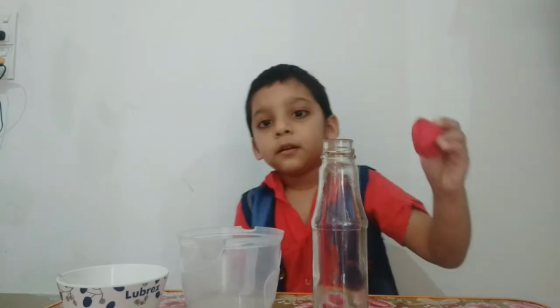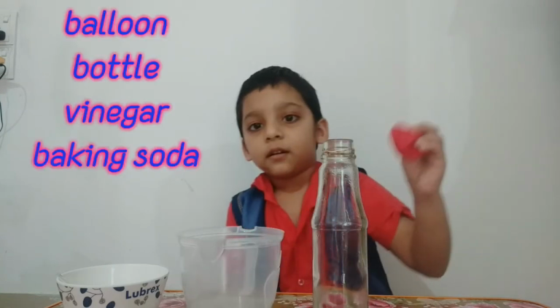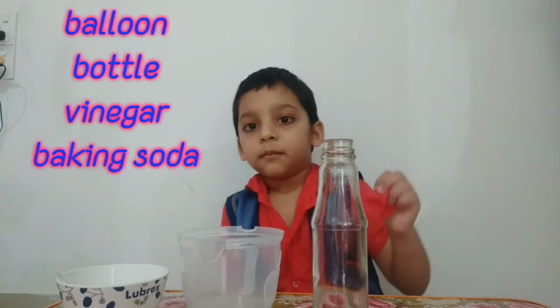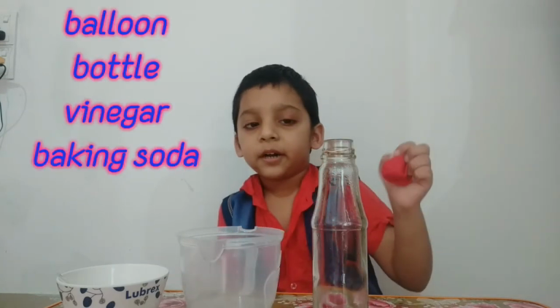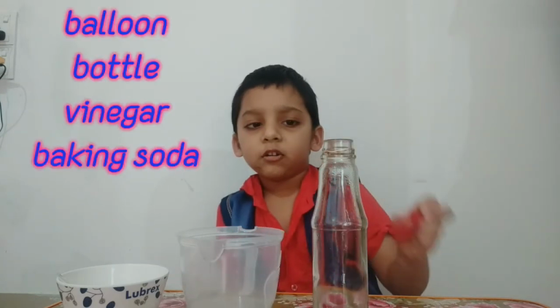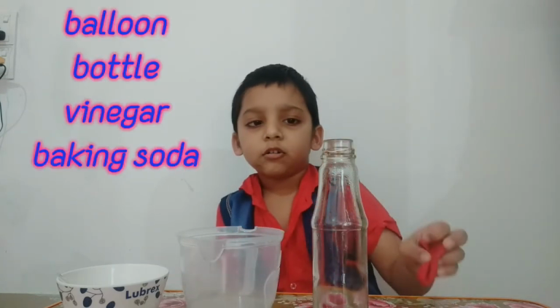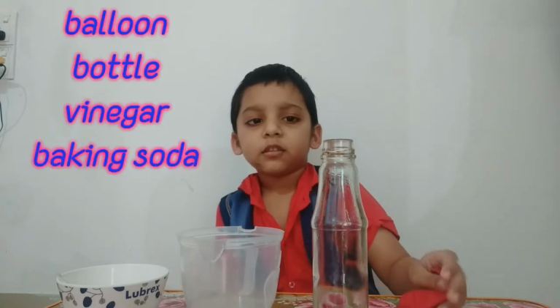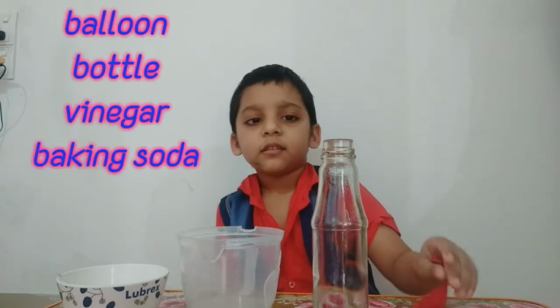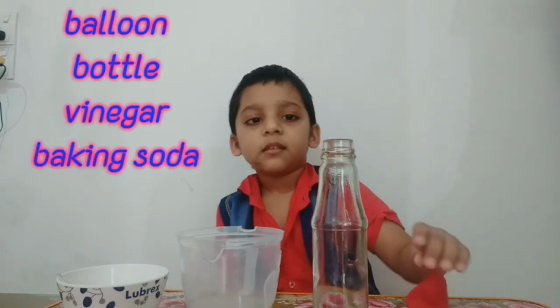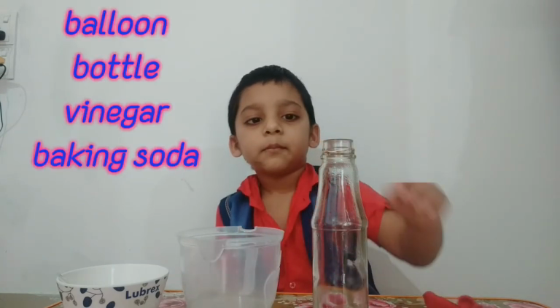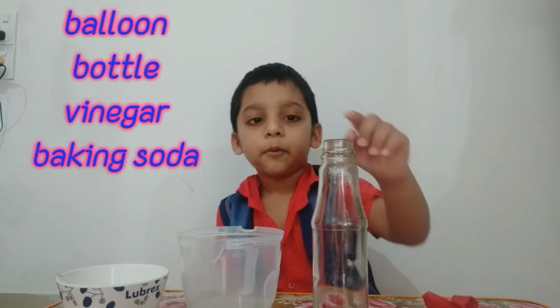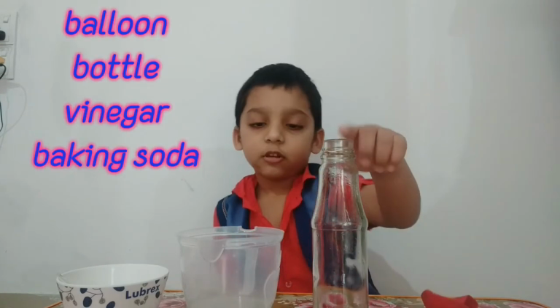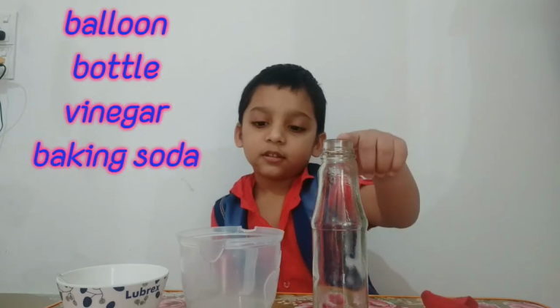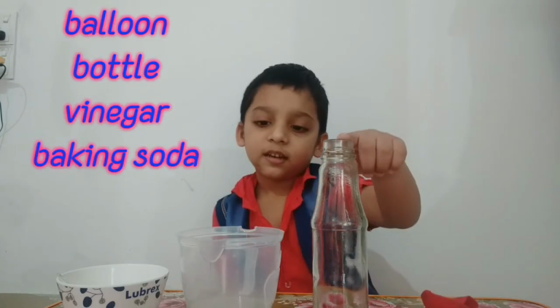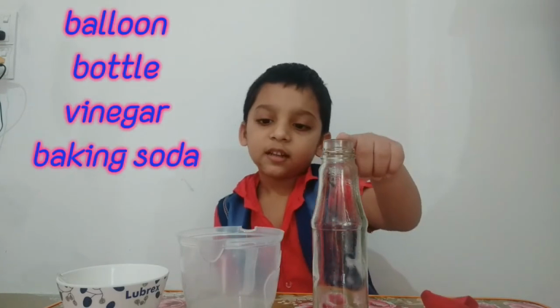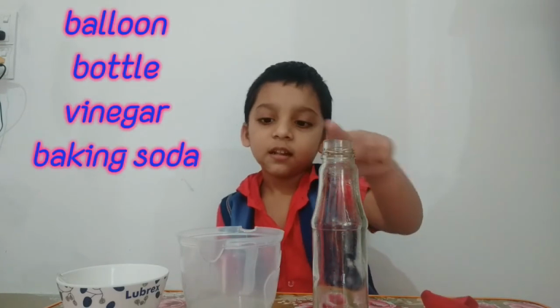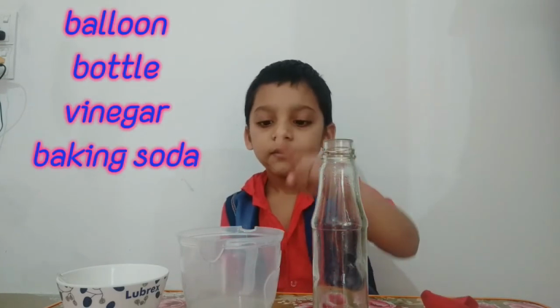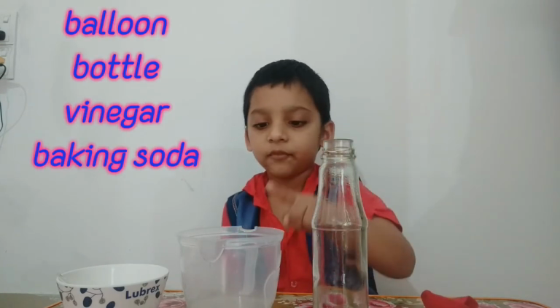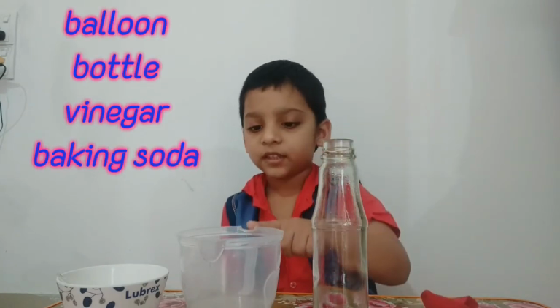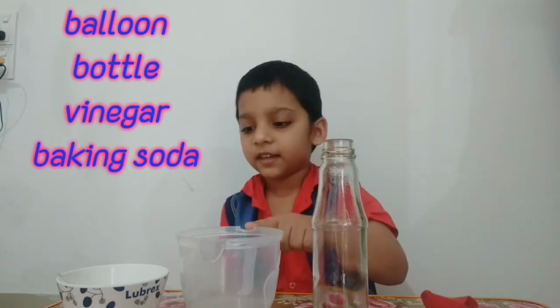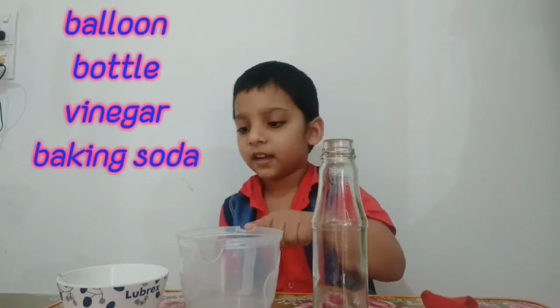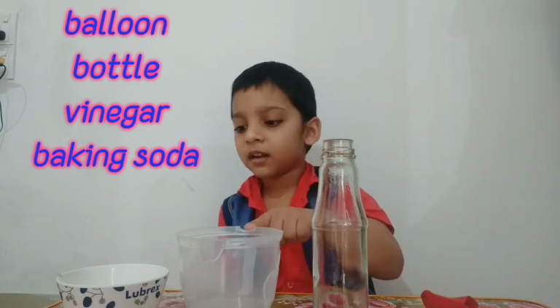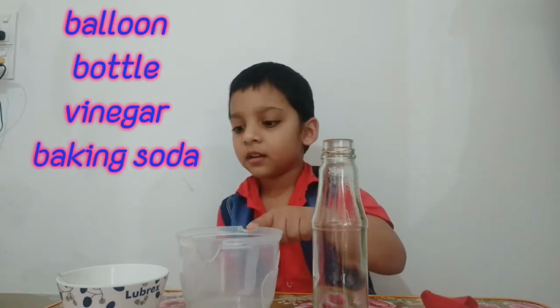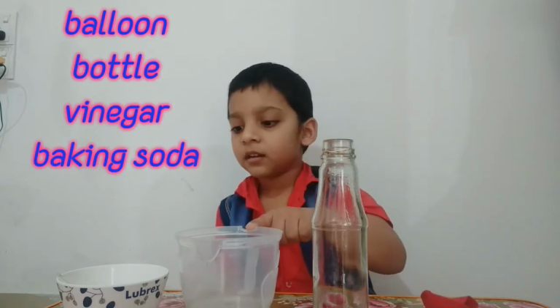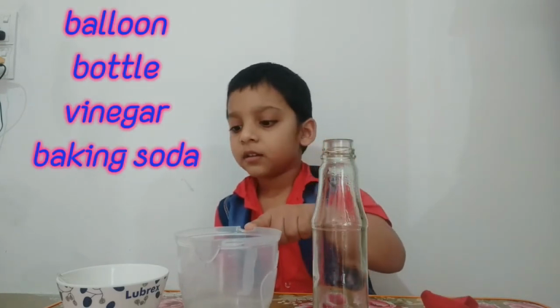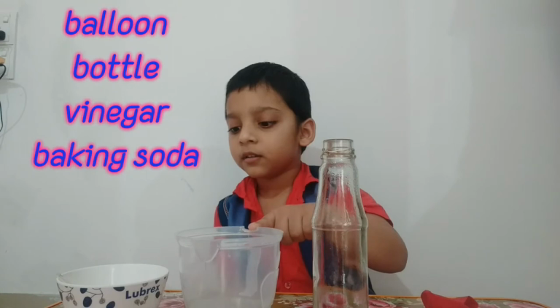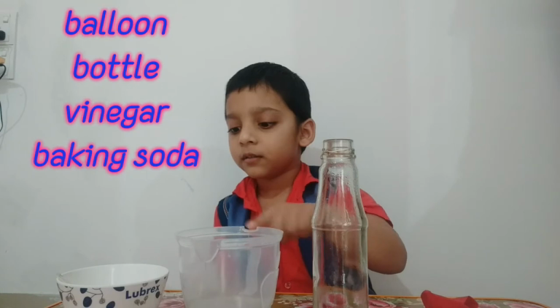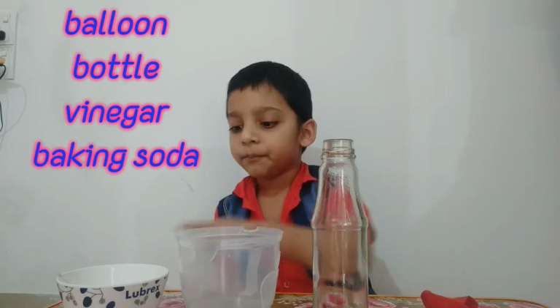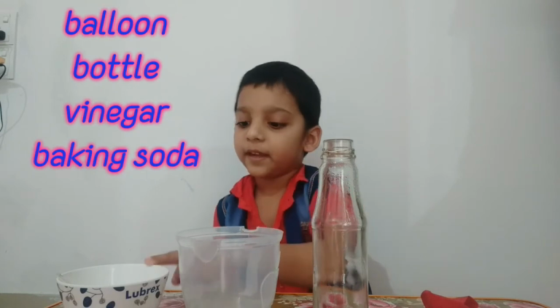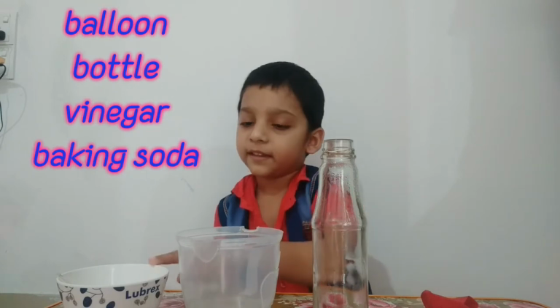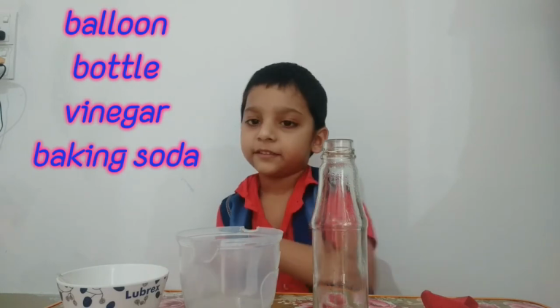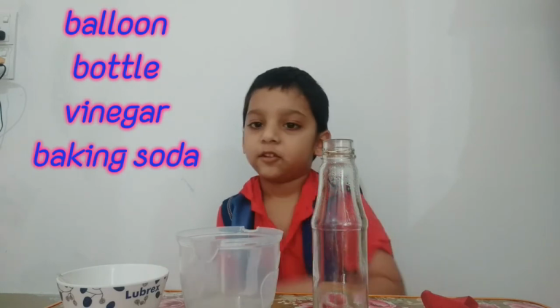The materials for this experiment are: balloon, bottle, vinegar, and baking soda.